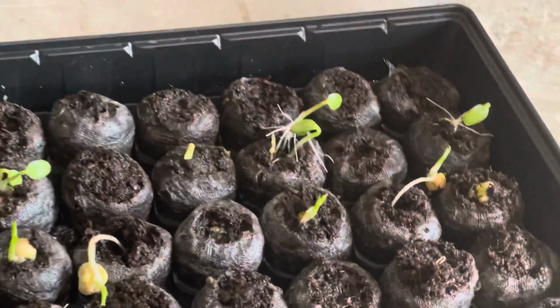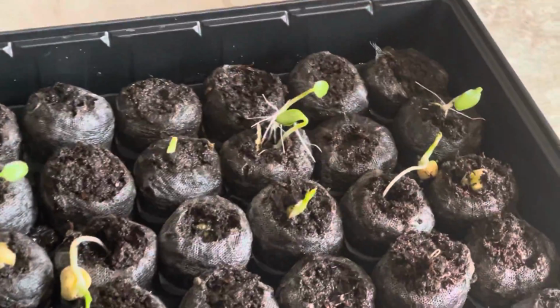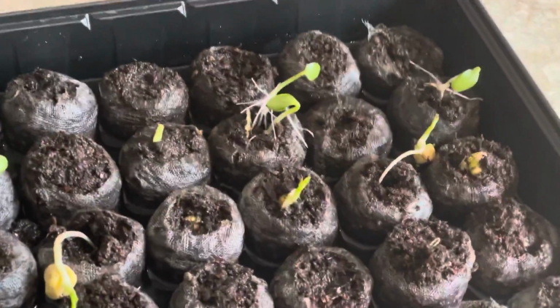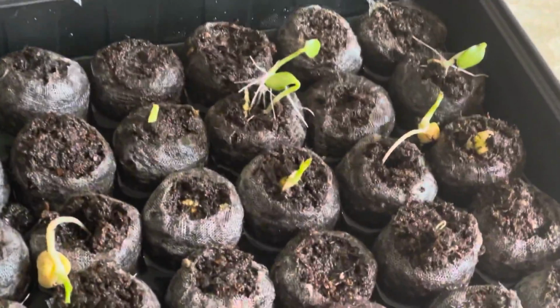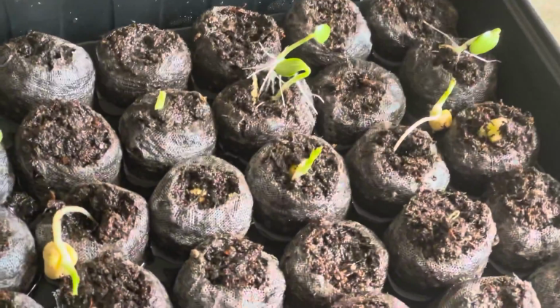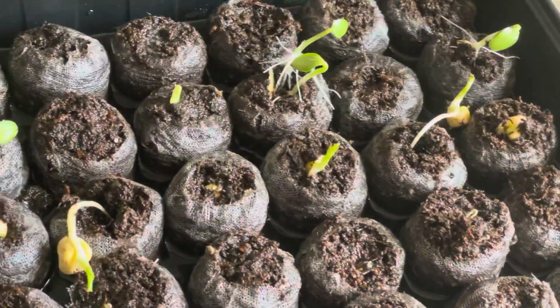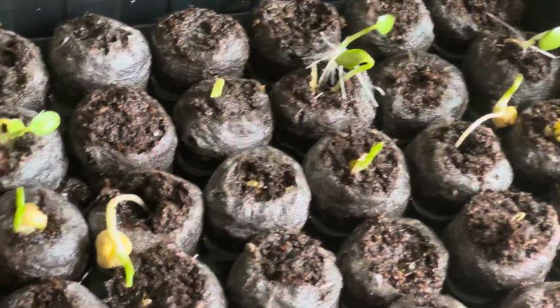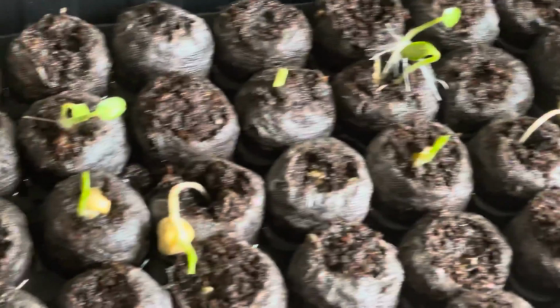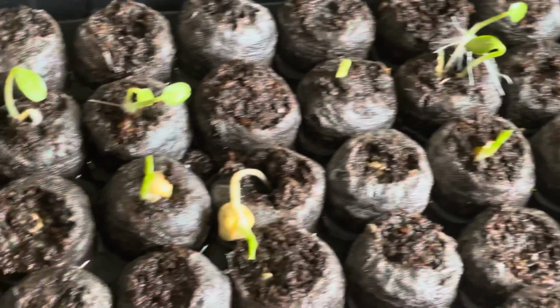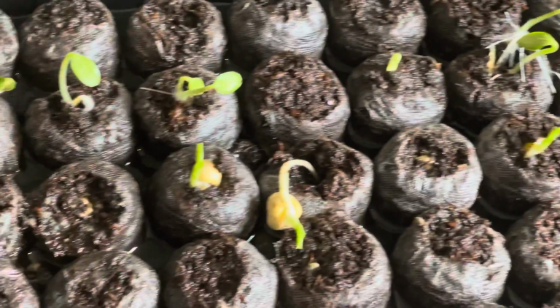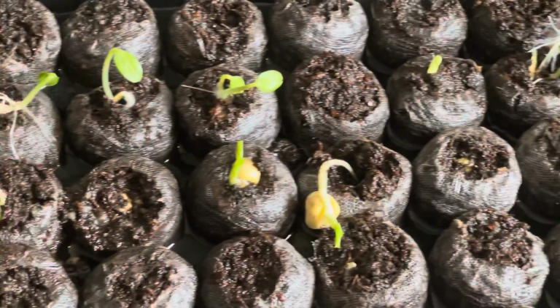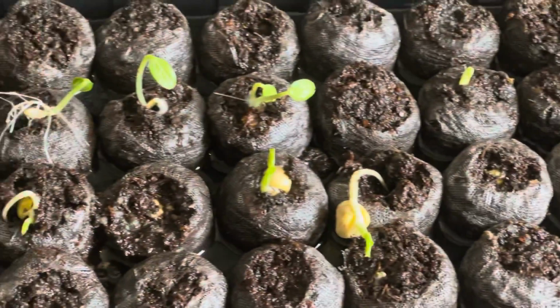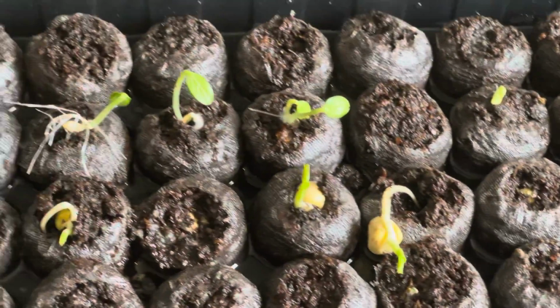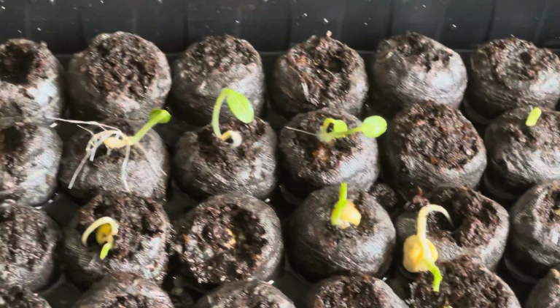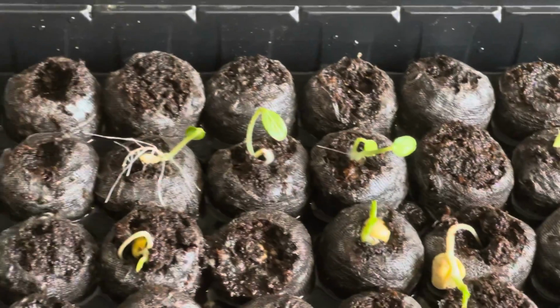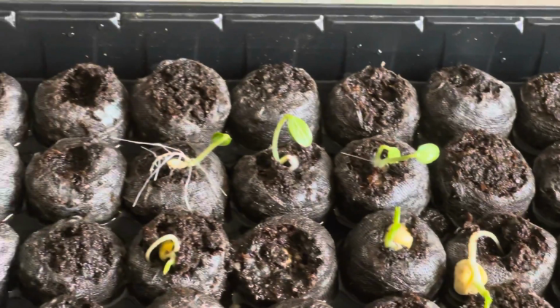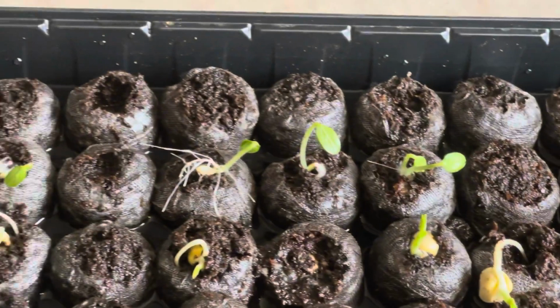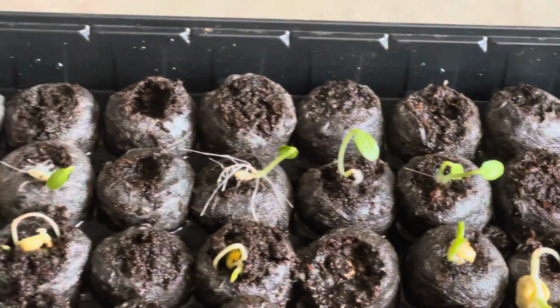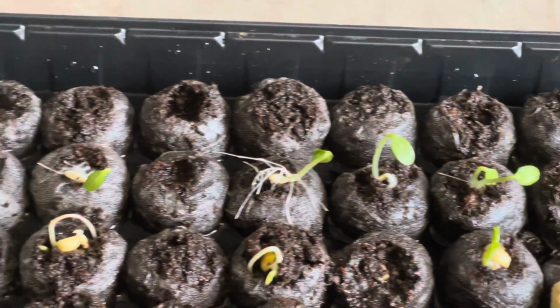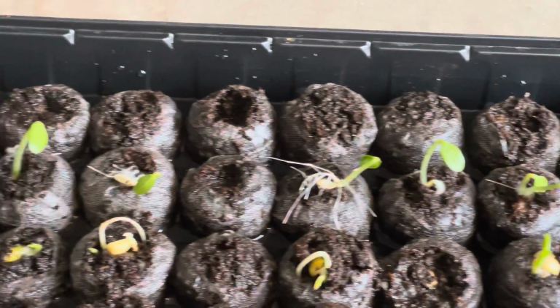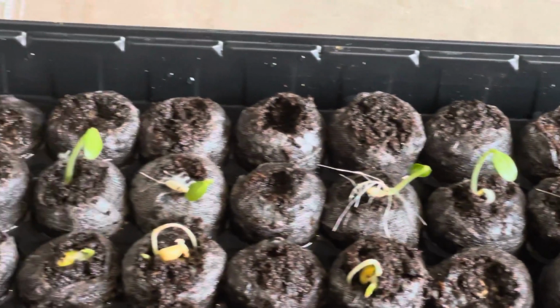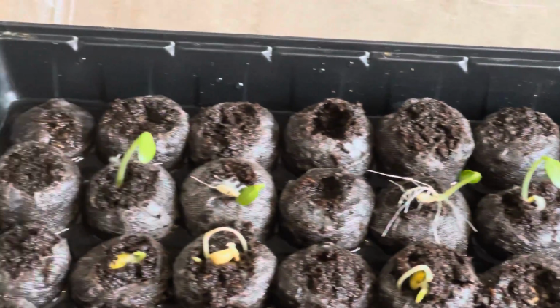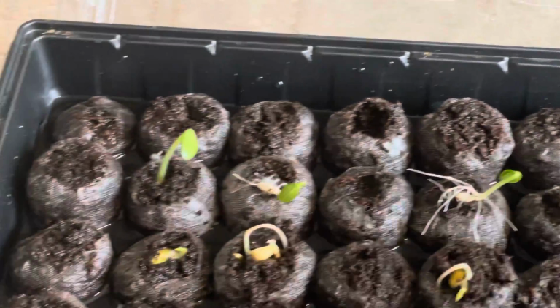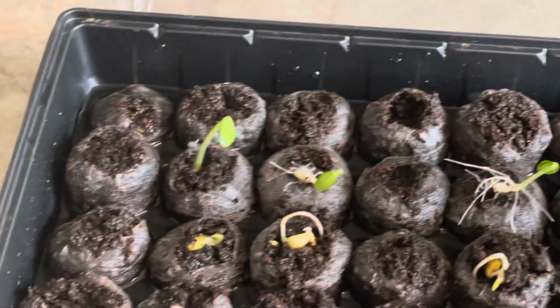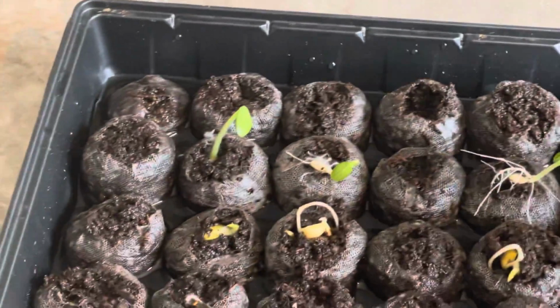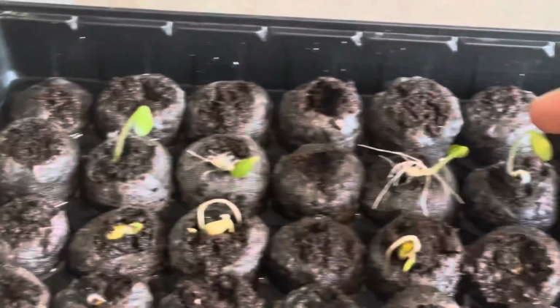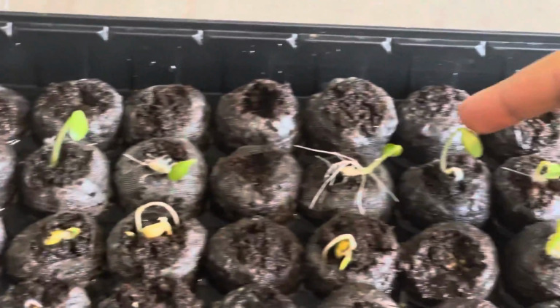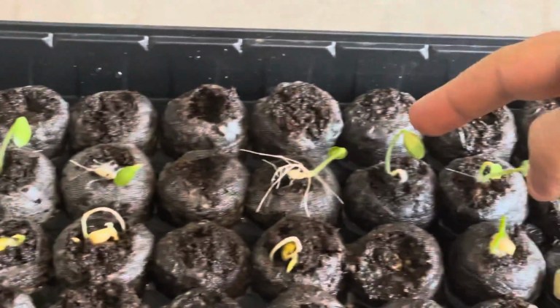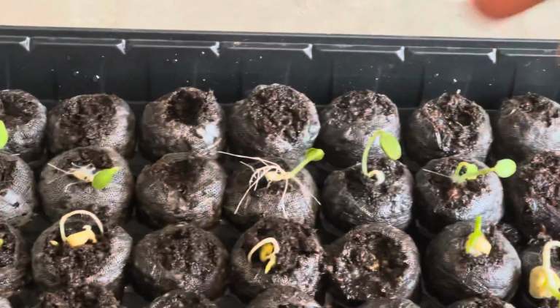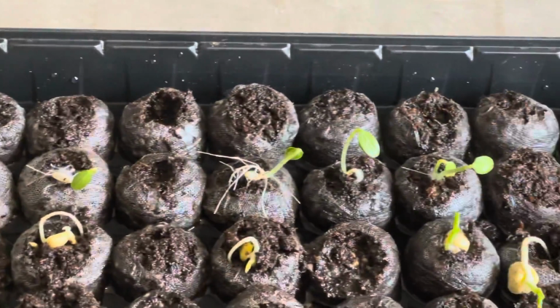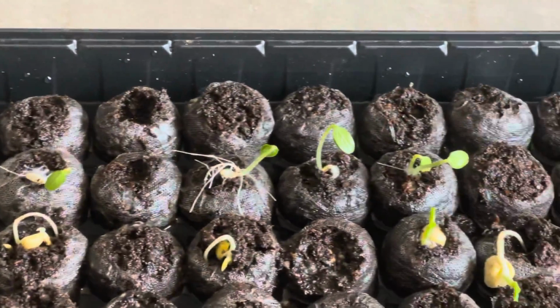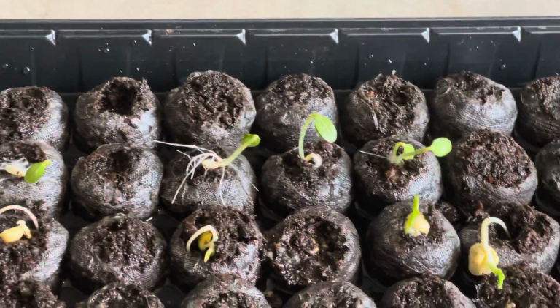So the second row, which was cucumber, they're almost ready to go into the garden.